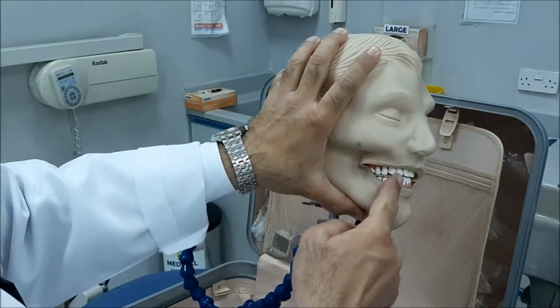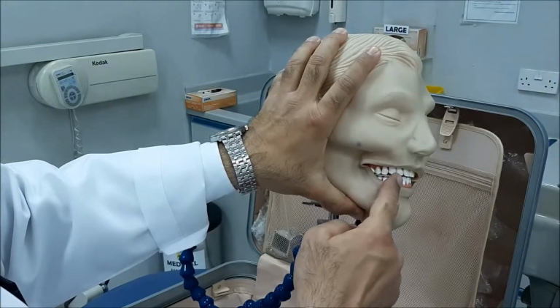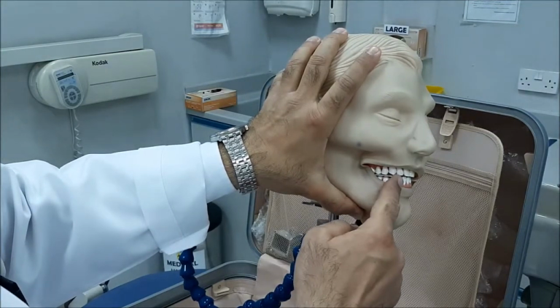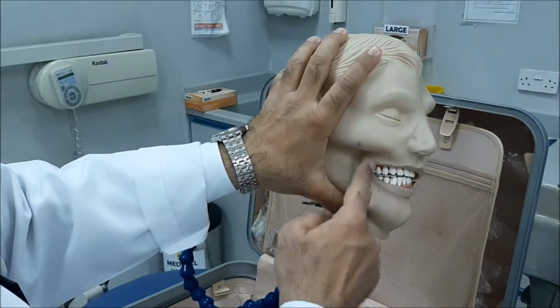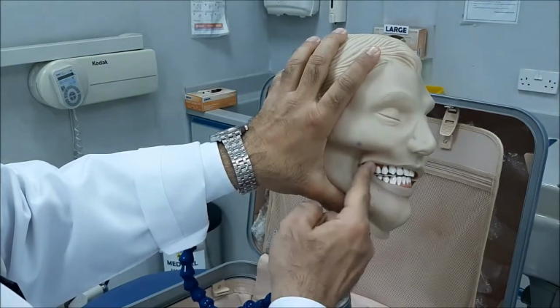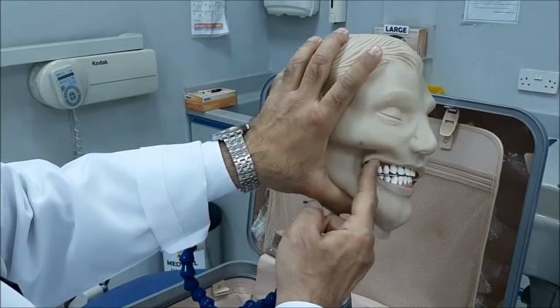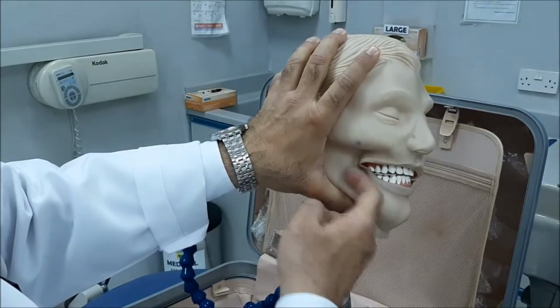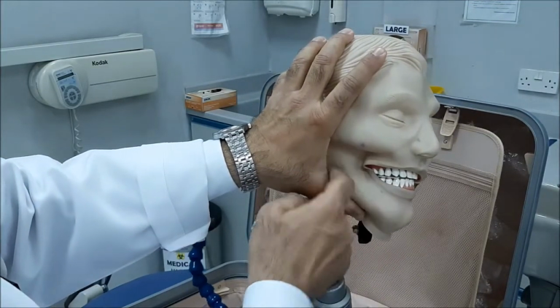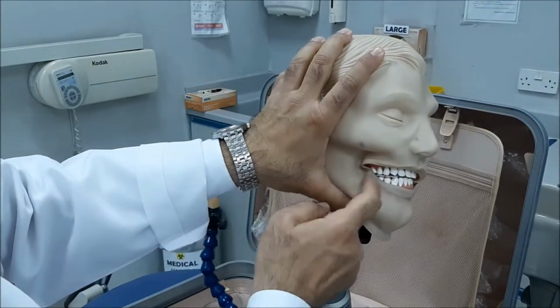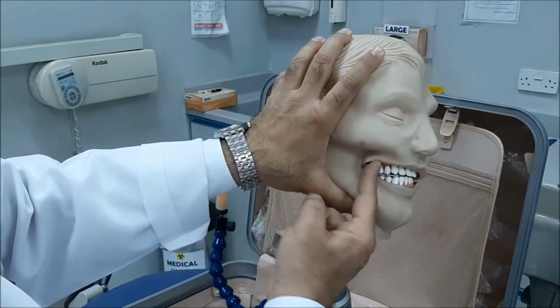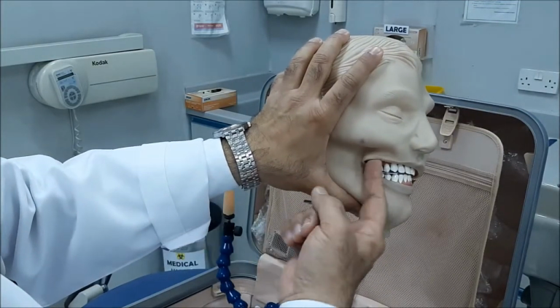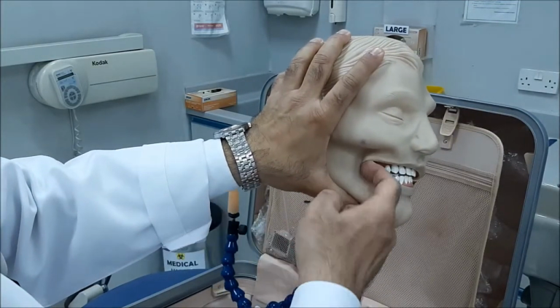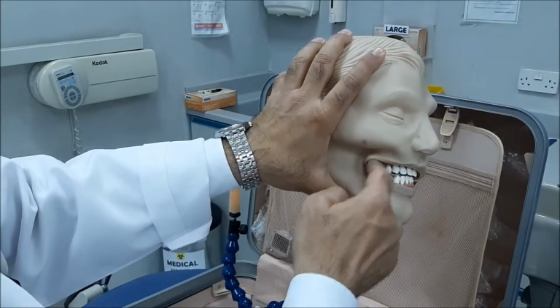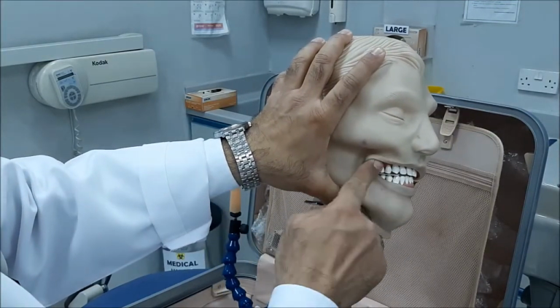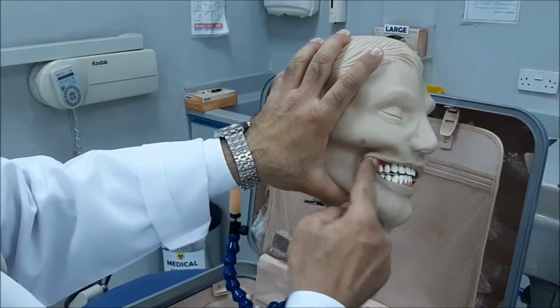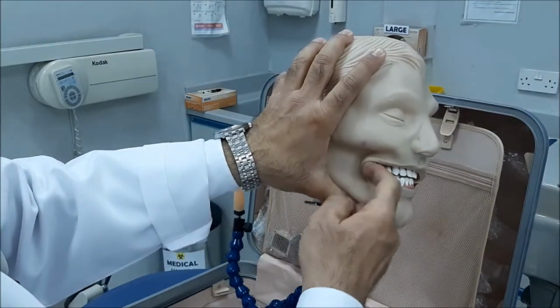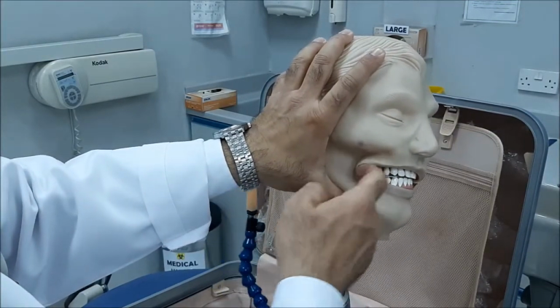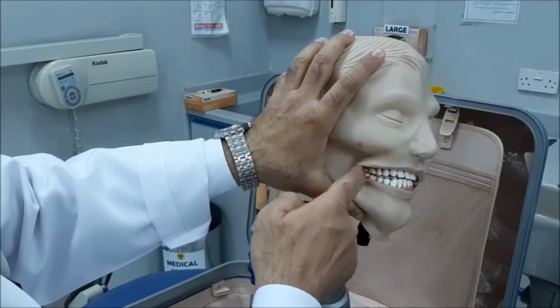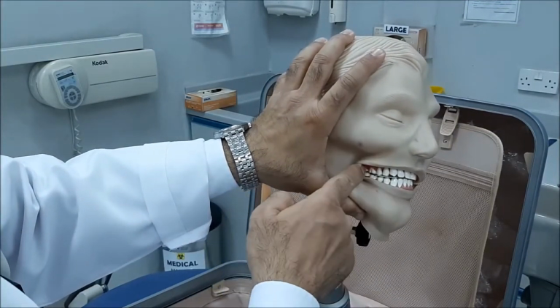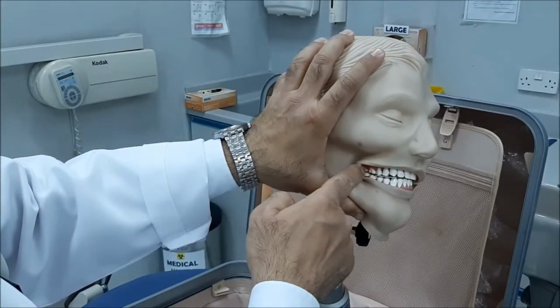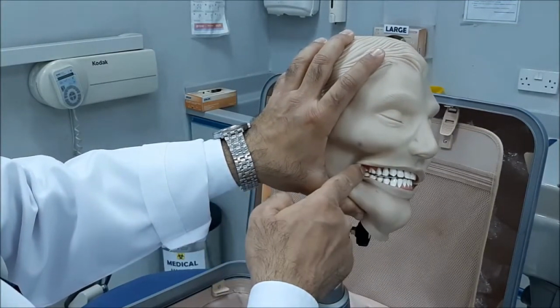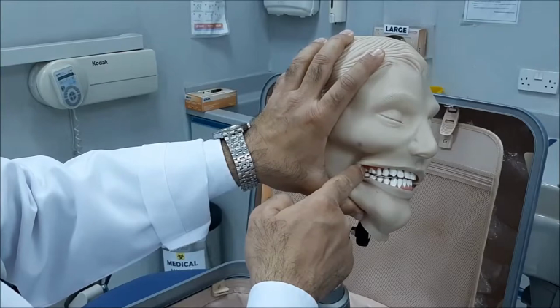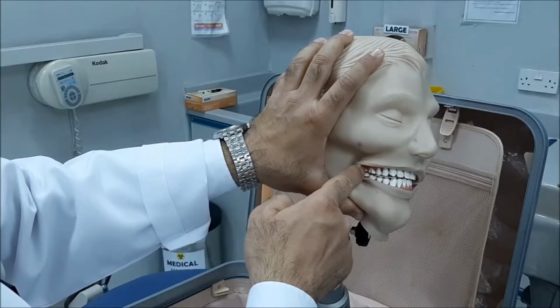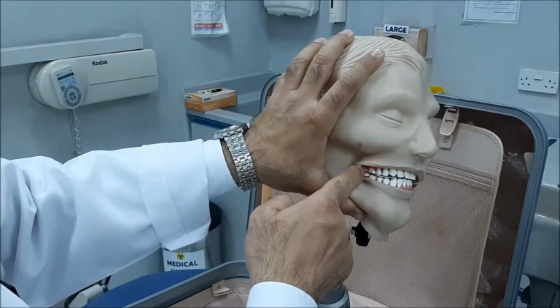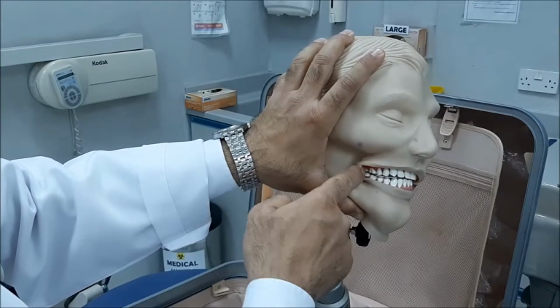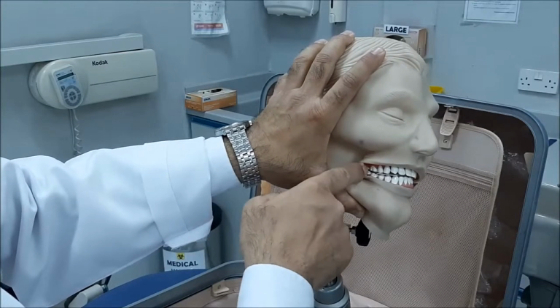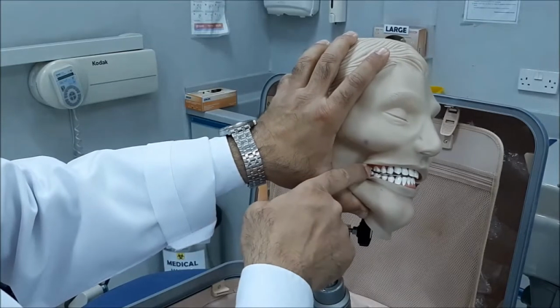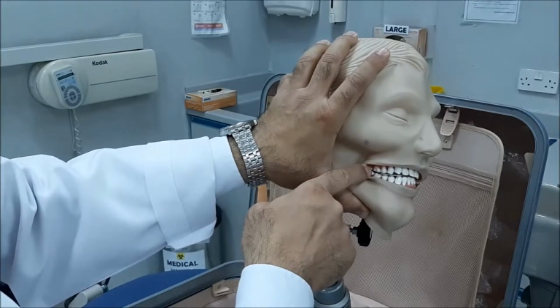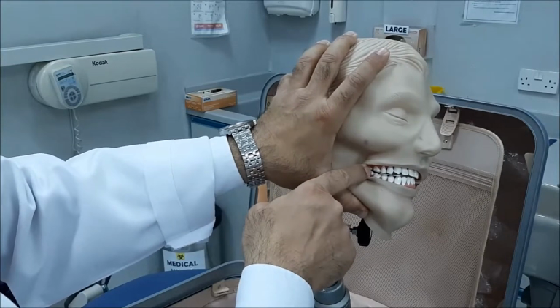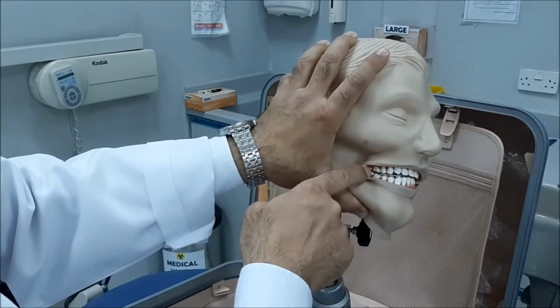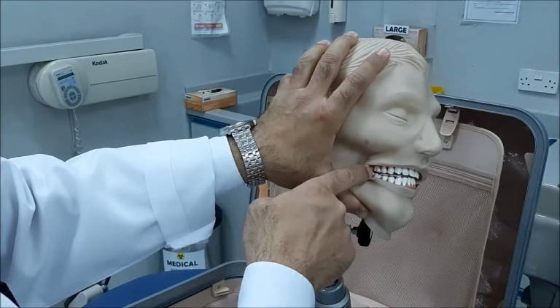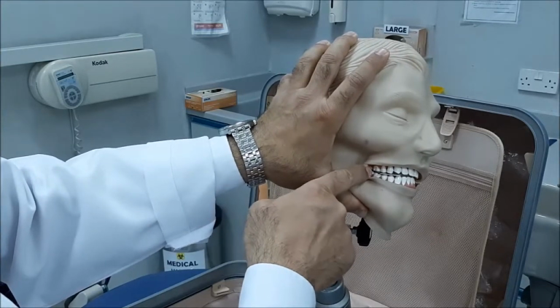From the canine backwards to the mesial of the six.